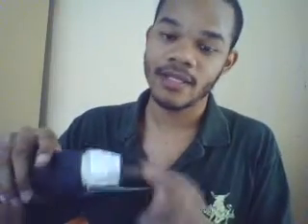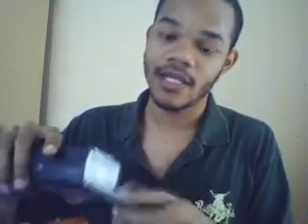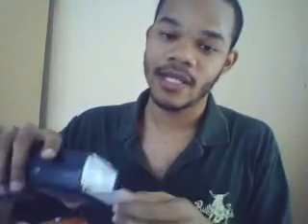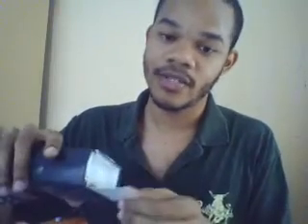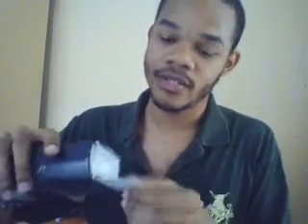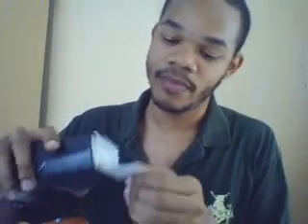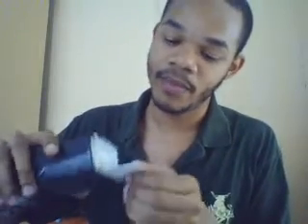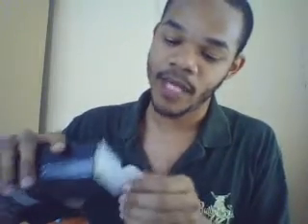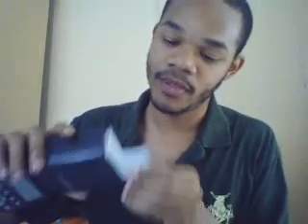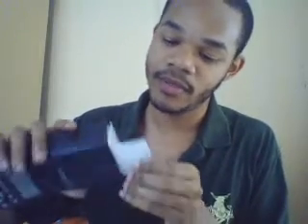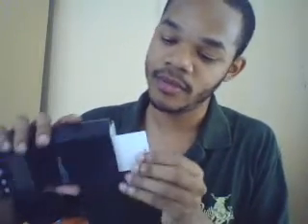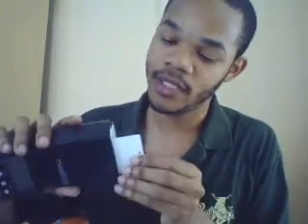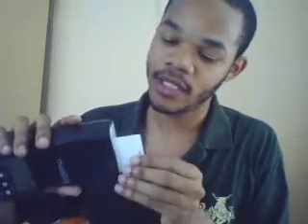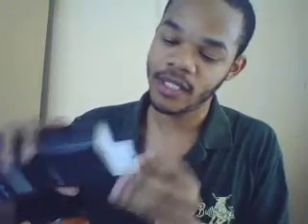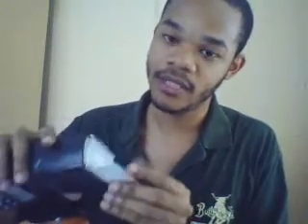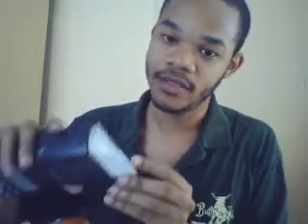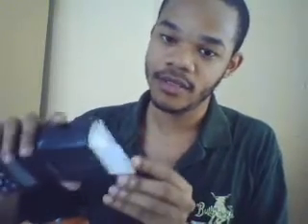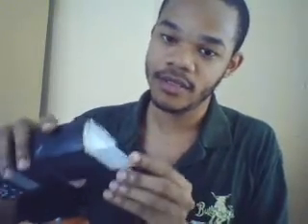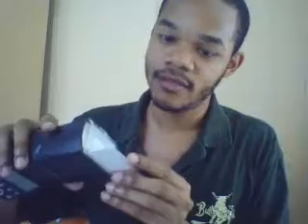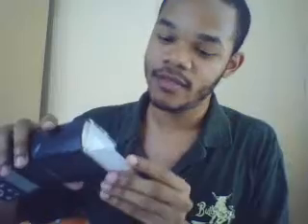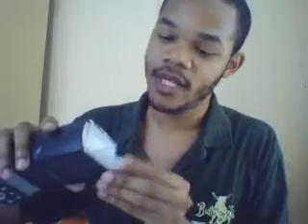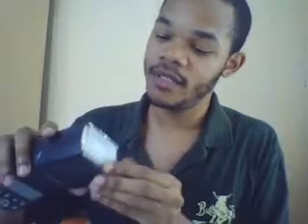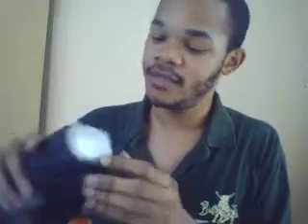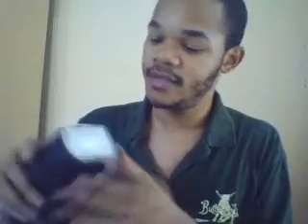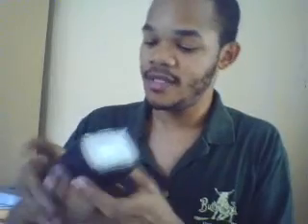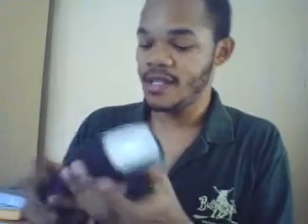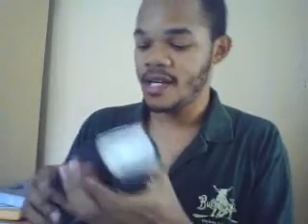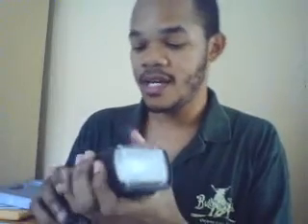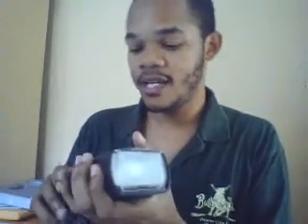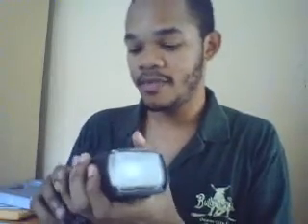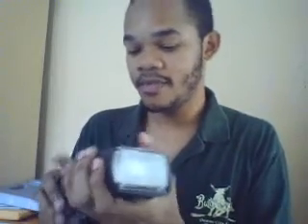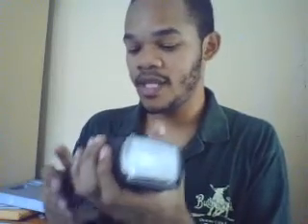And then there's the paper-looking thing included in the box.